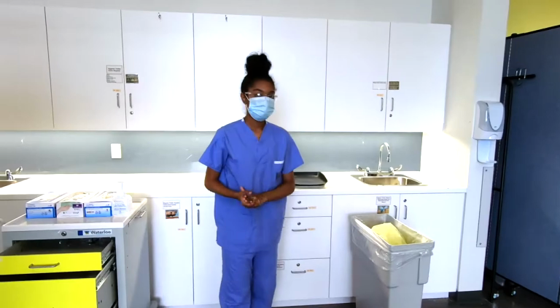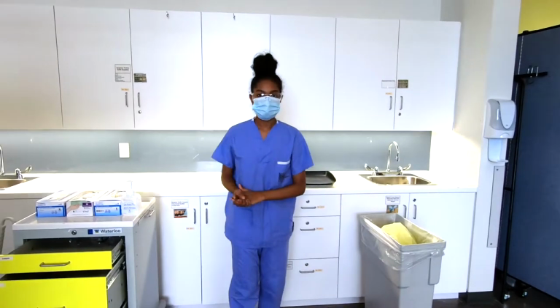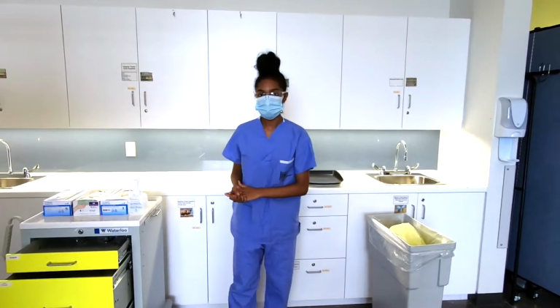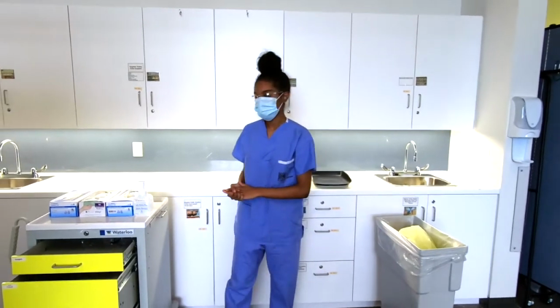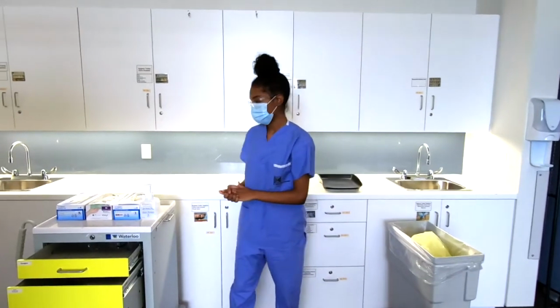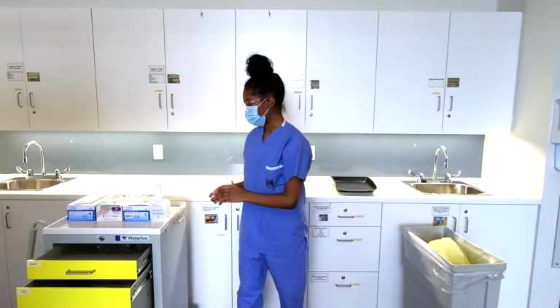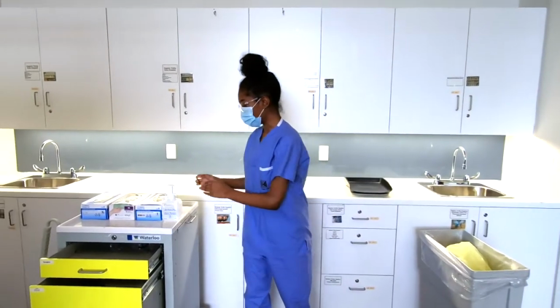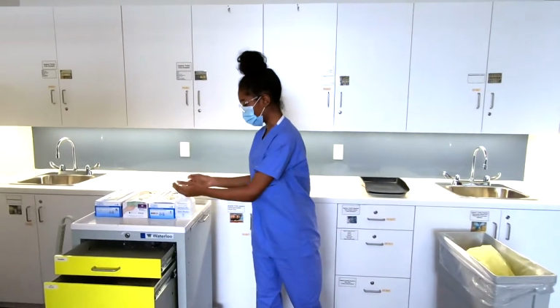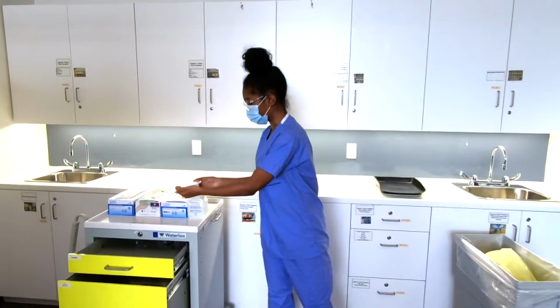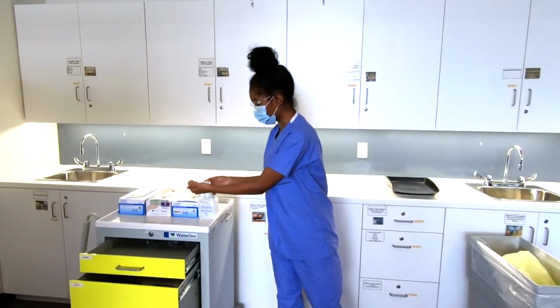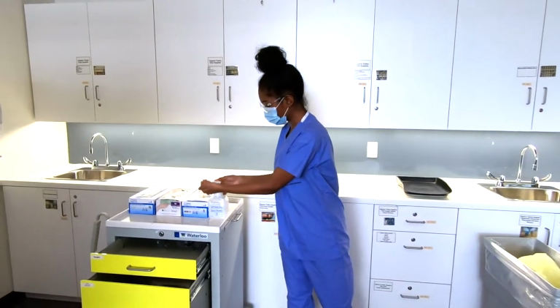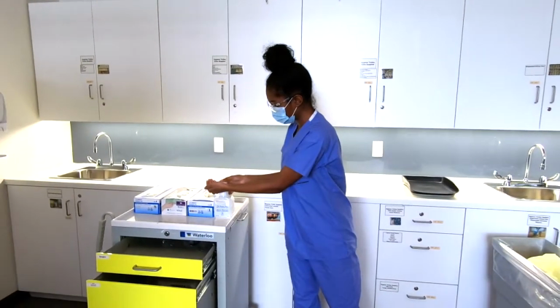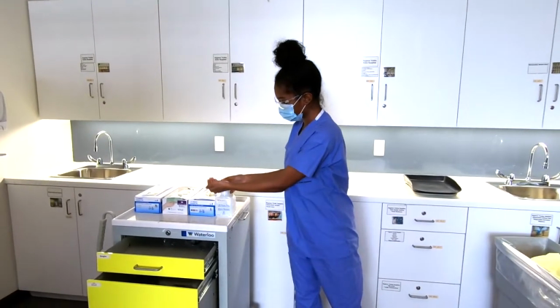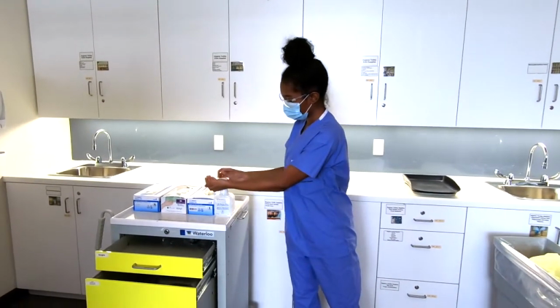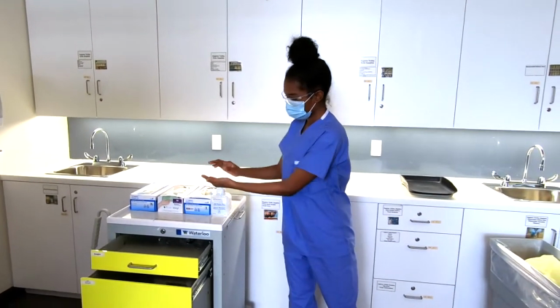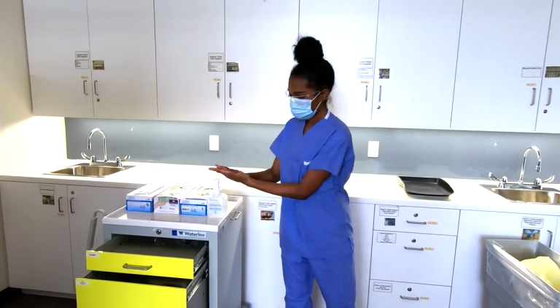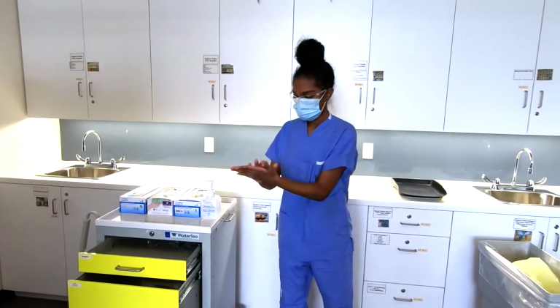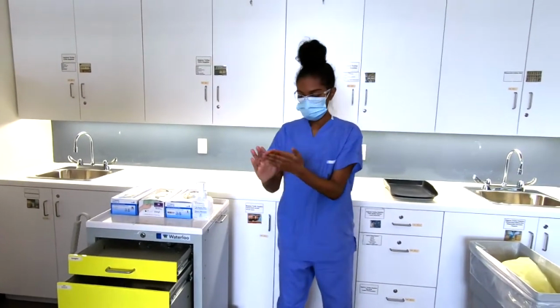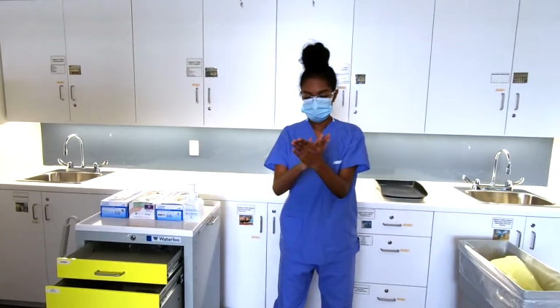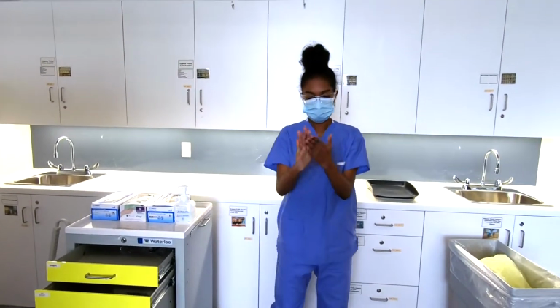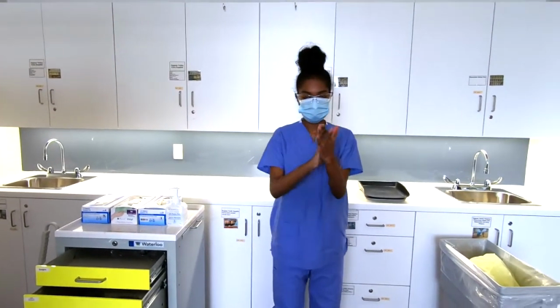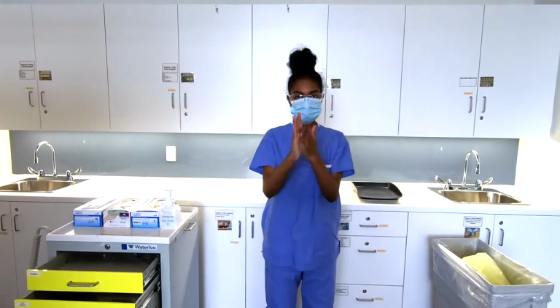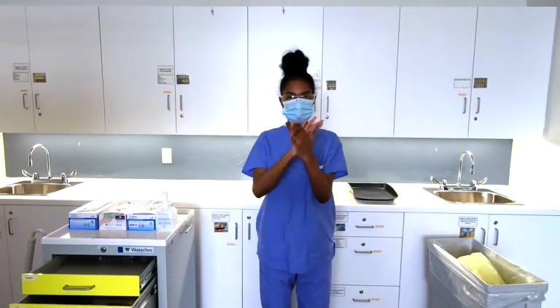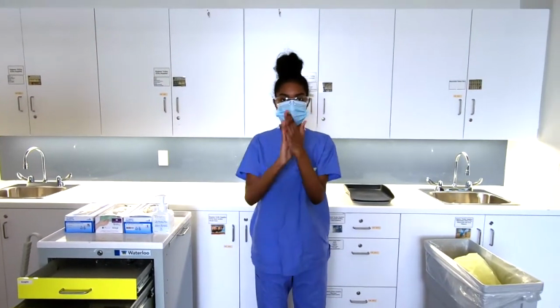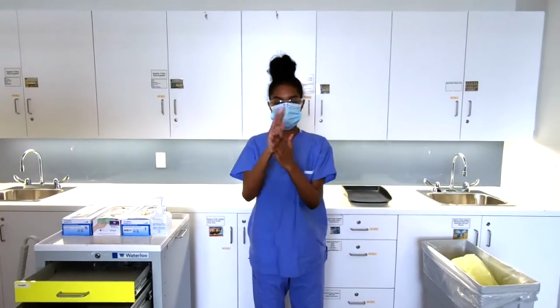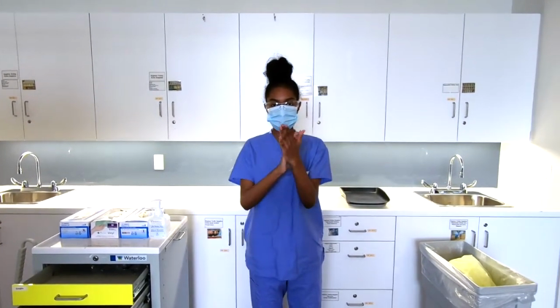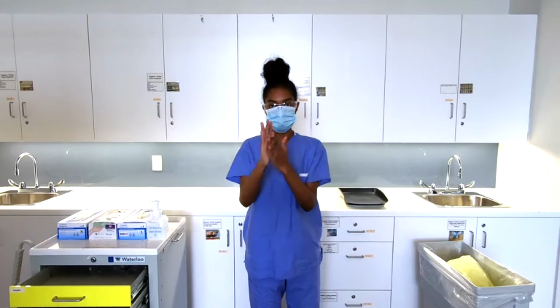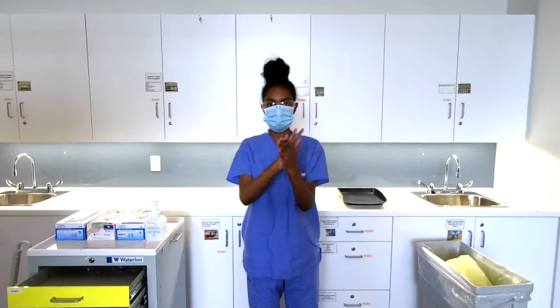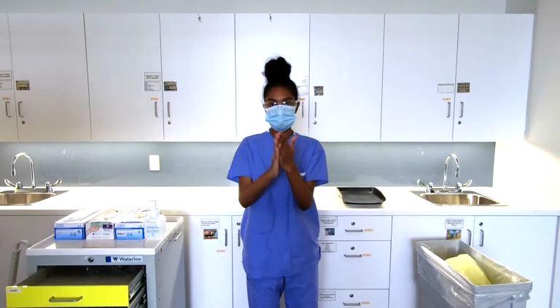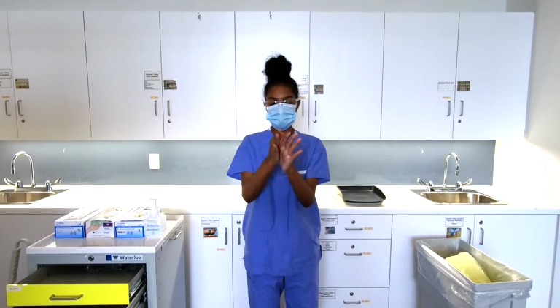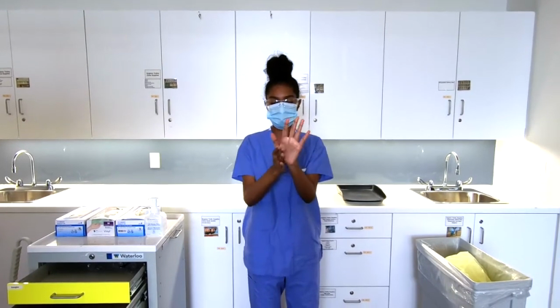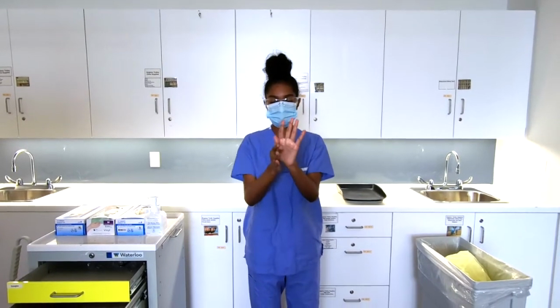Now perform the alcohol hand rub. Rub with the proper technique for about 20 seconds.